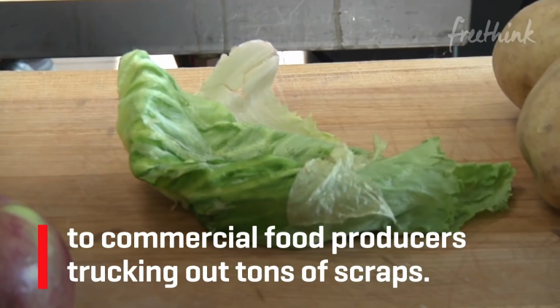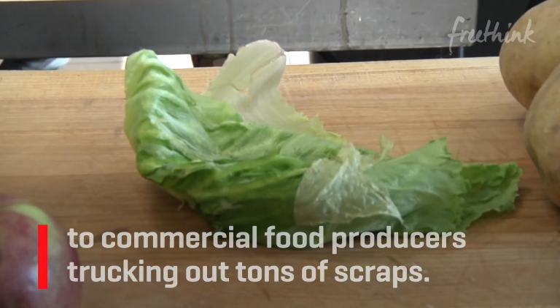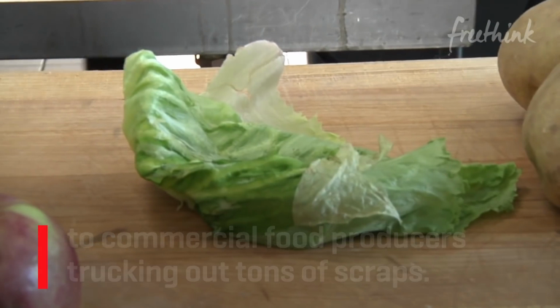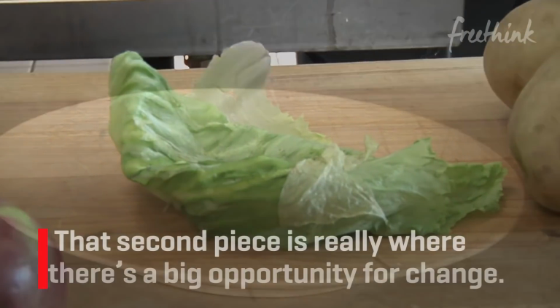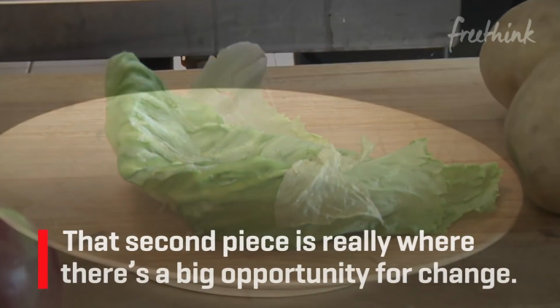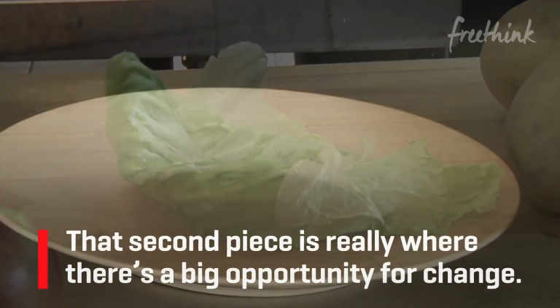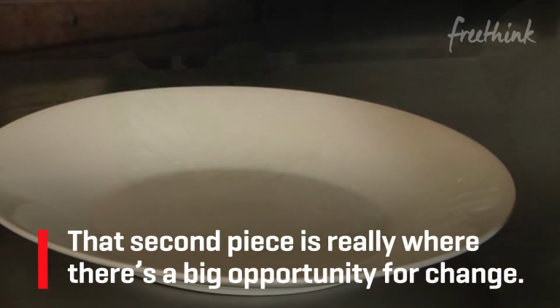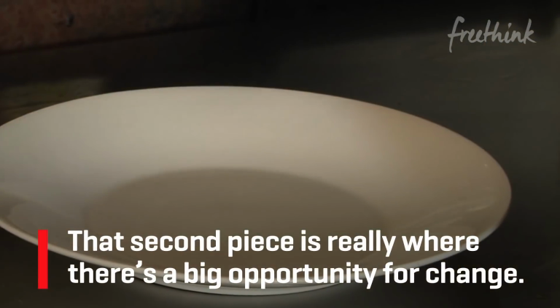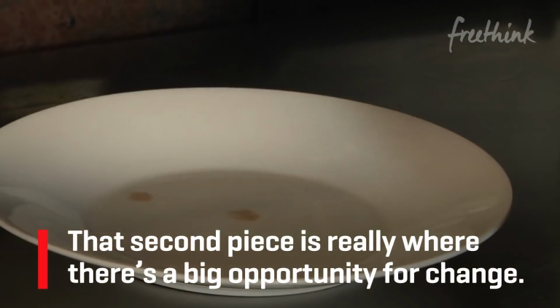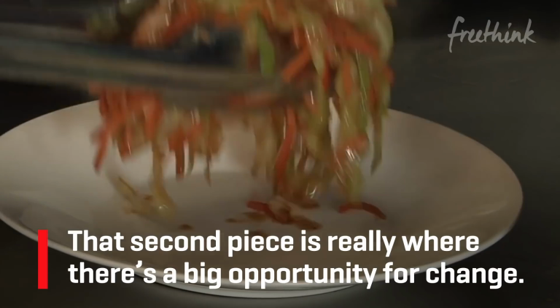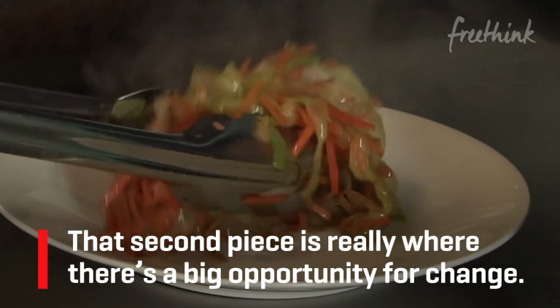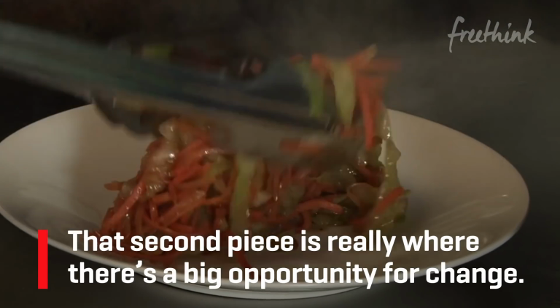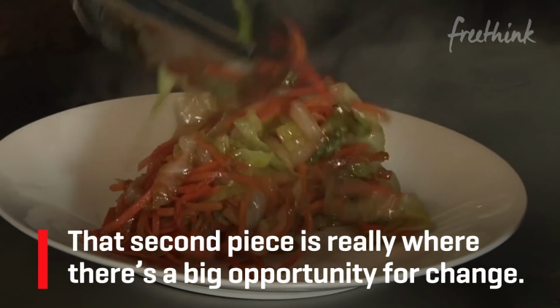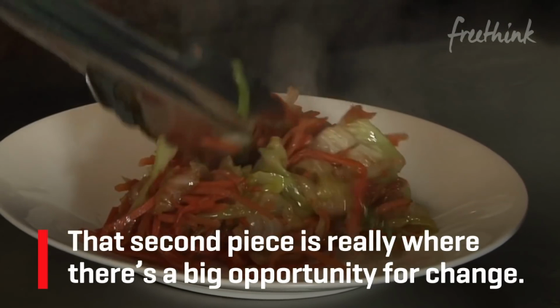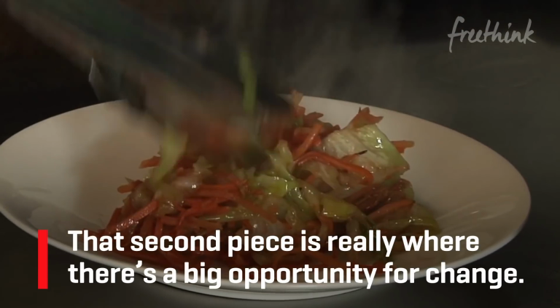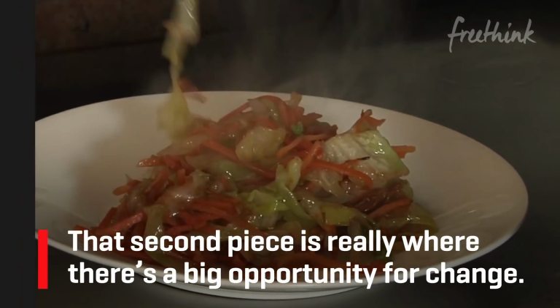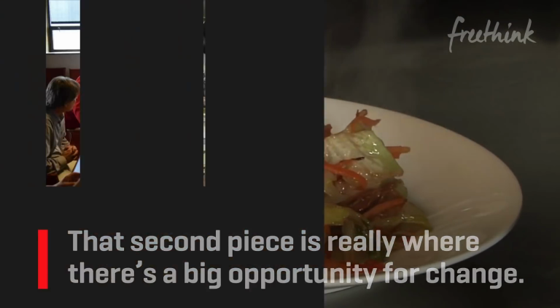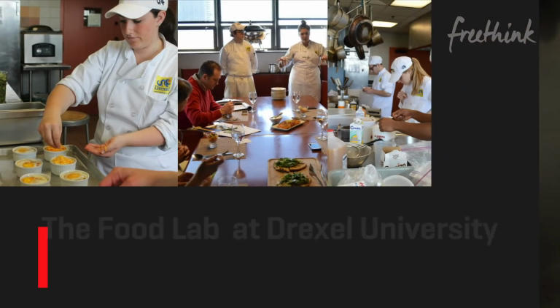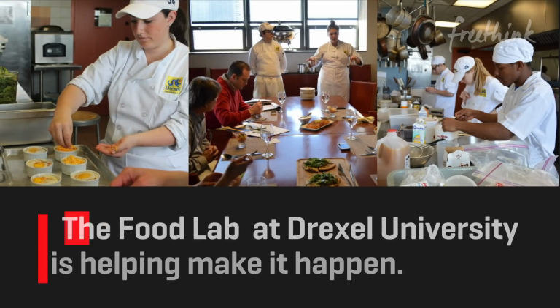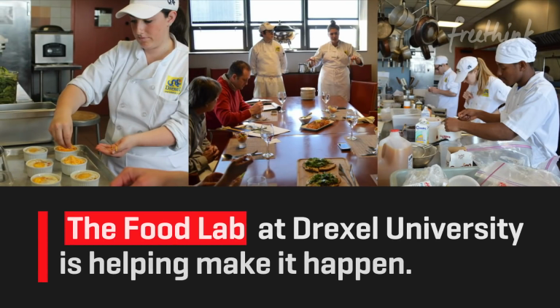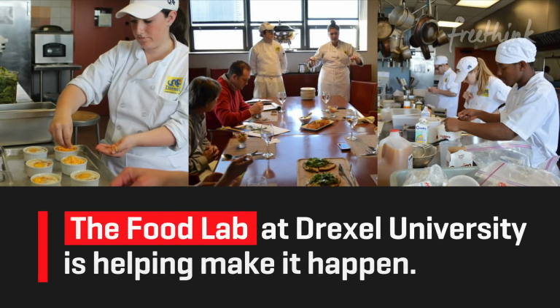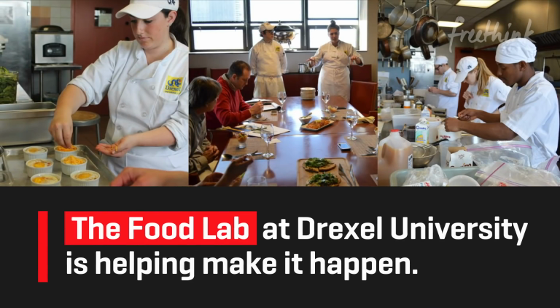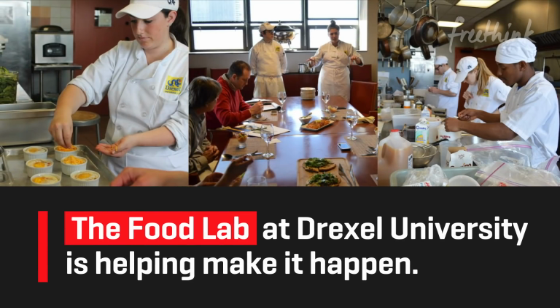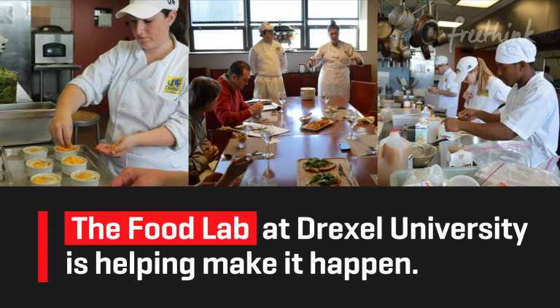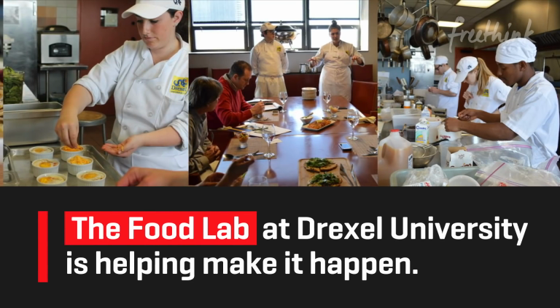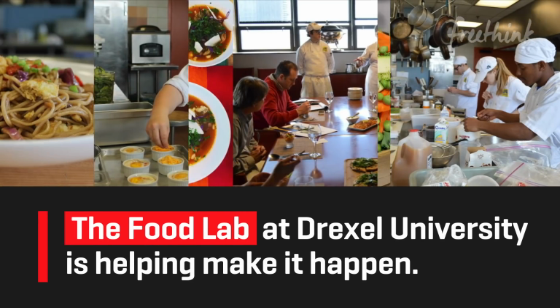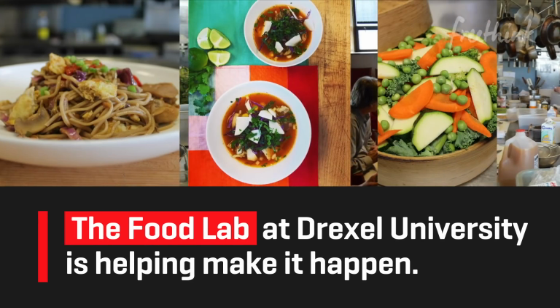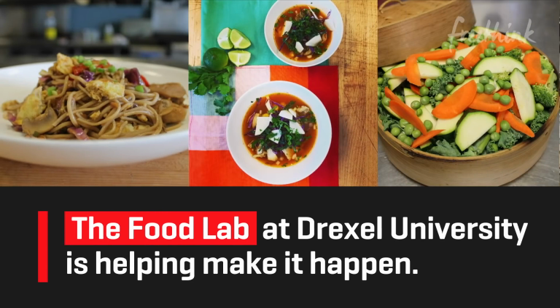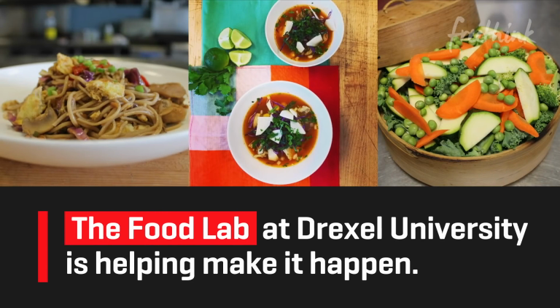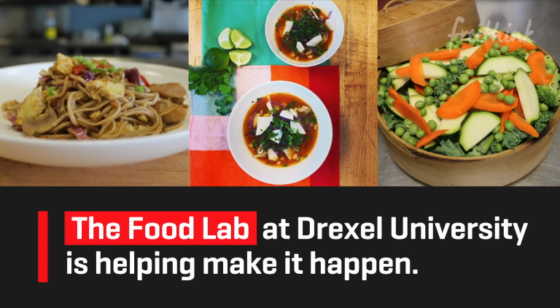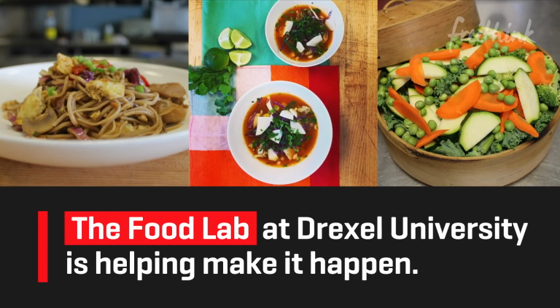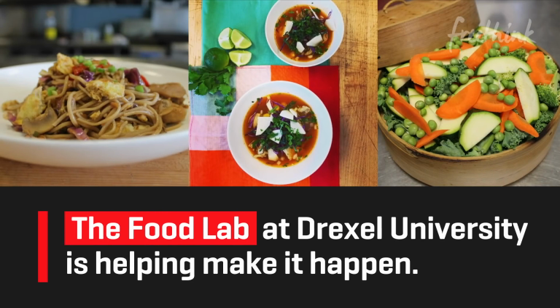That second piece — commercial food waste — is really where there's a big opportunity for change. And the food lab at Drexel University is helping make it happen.